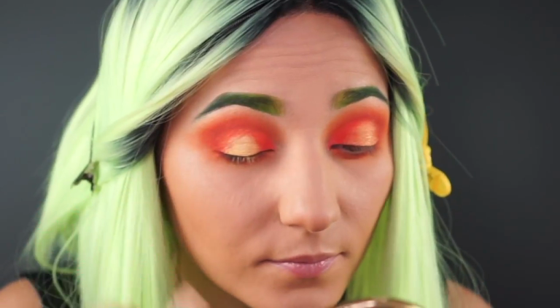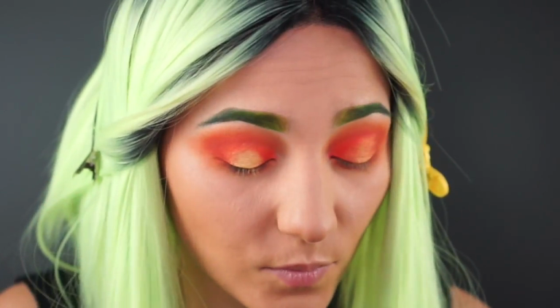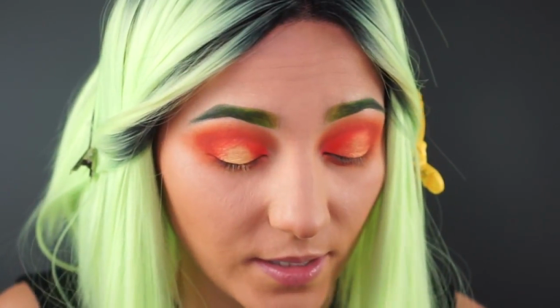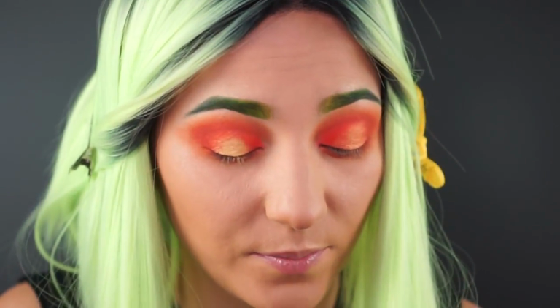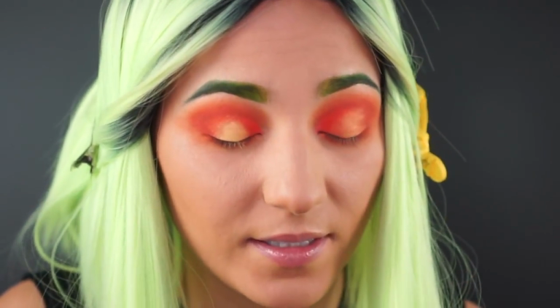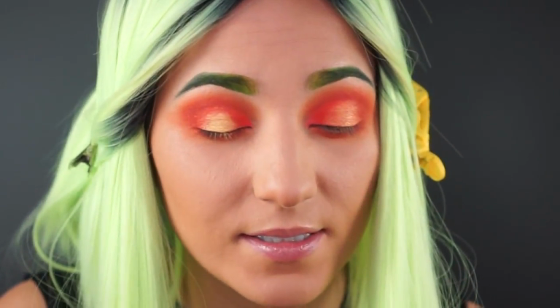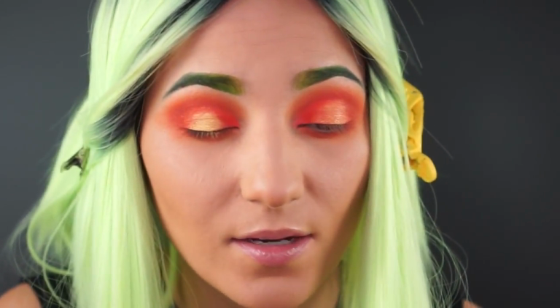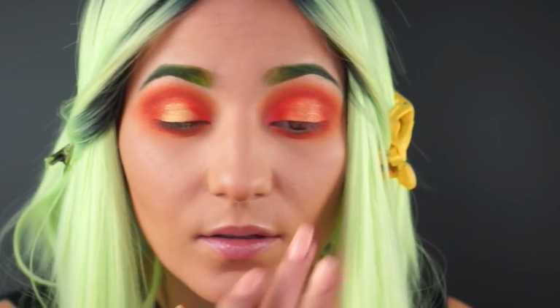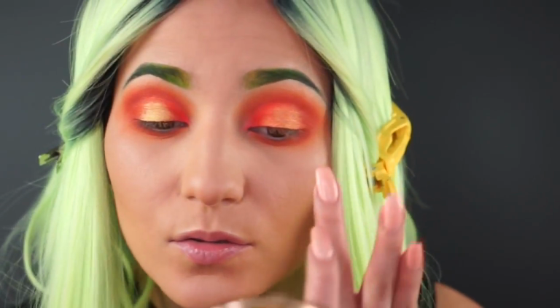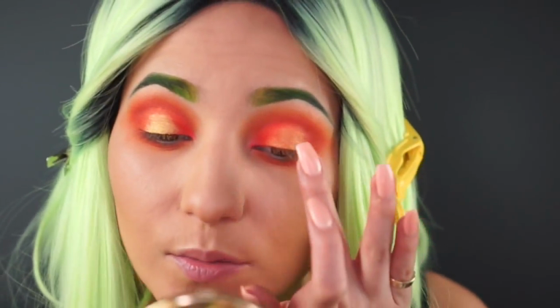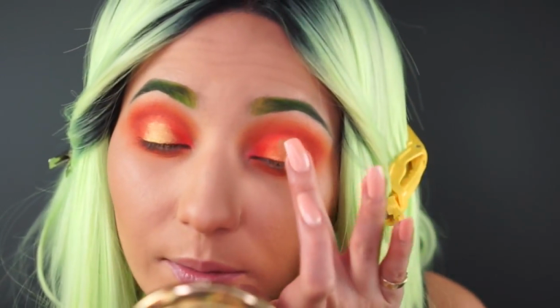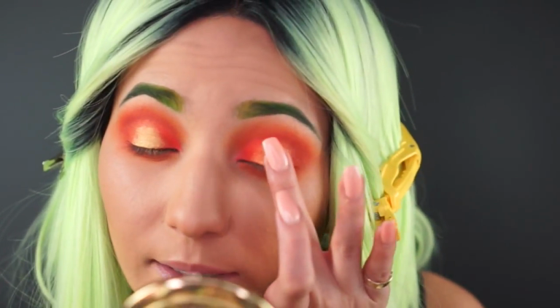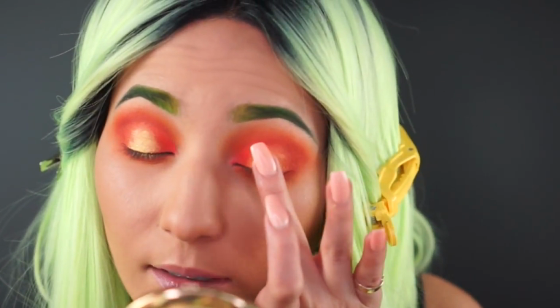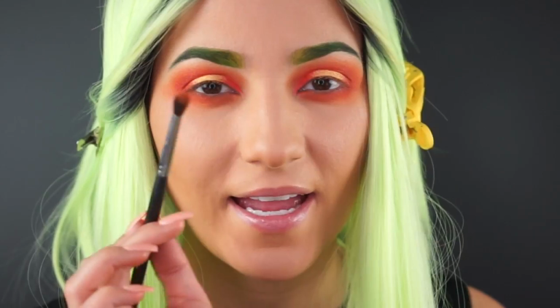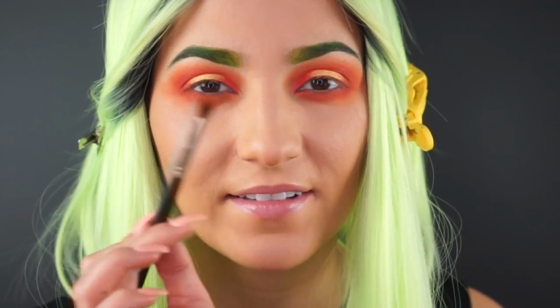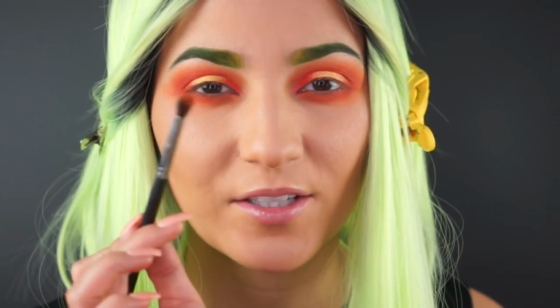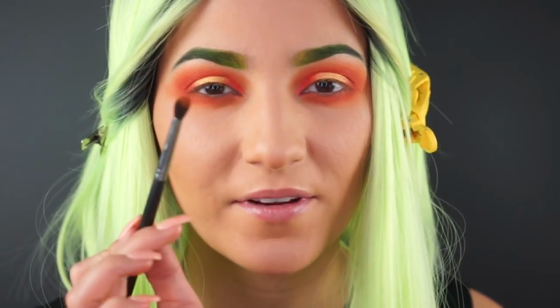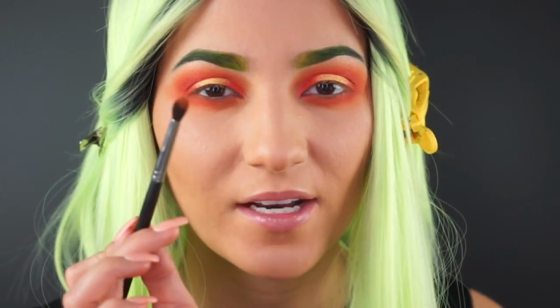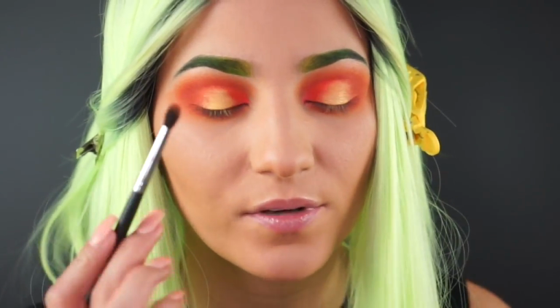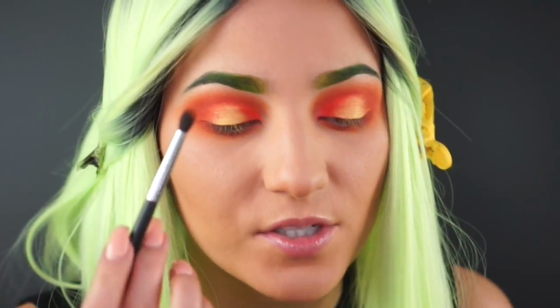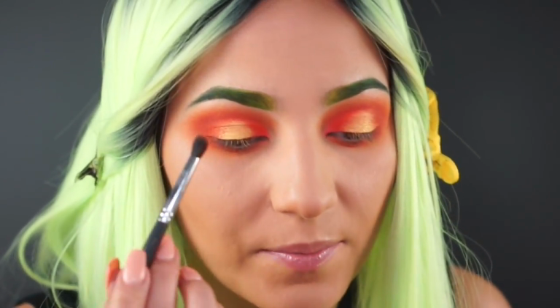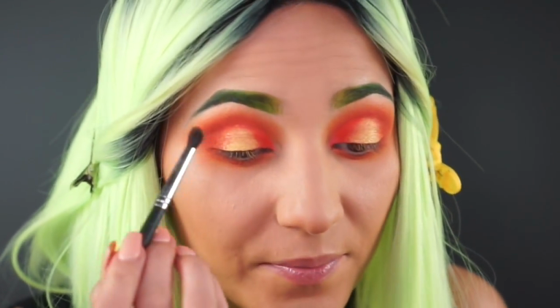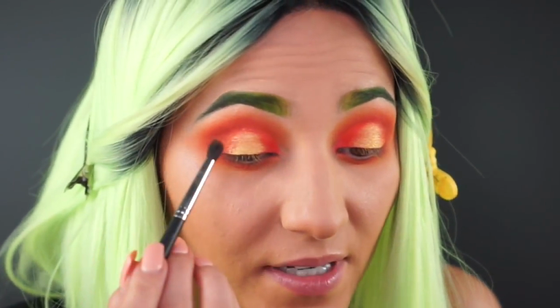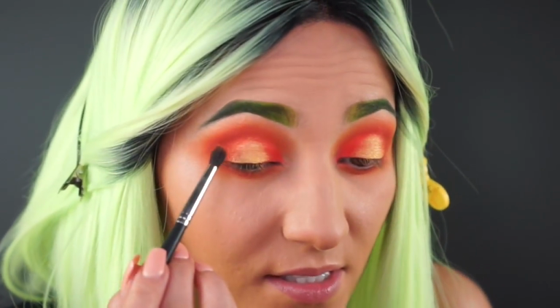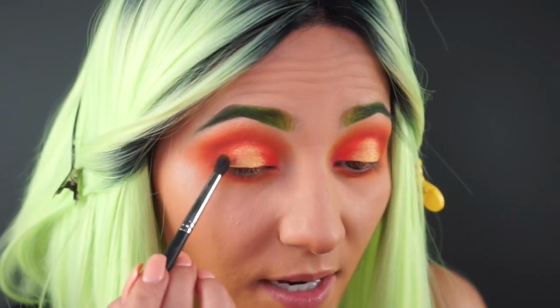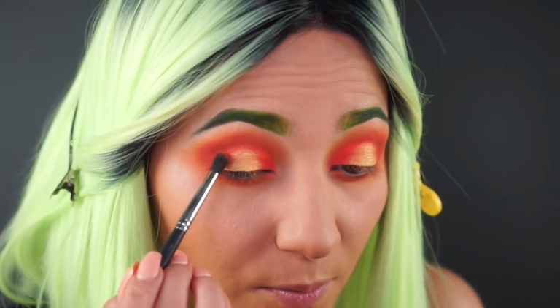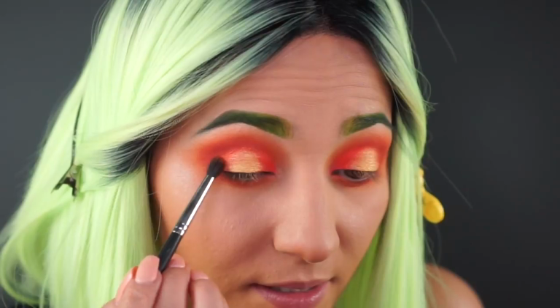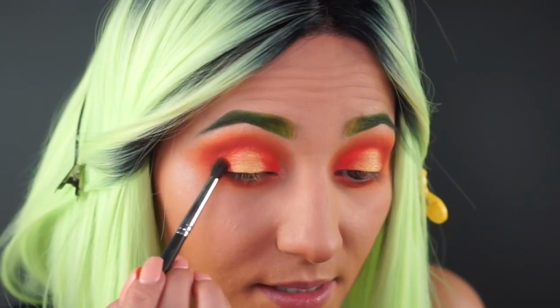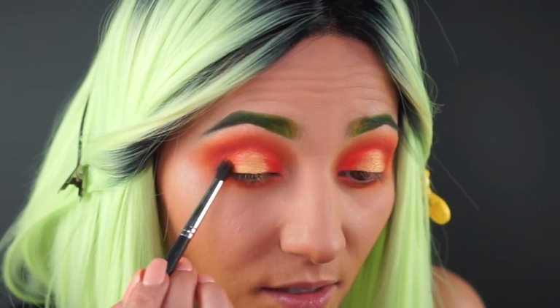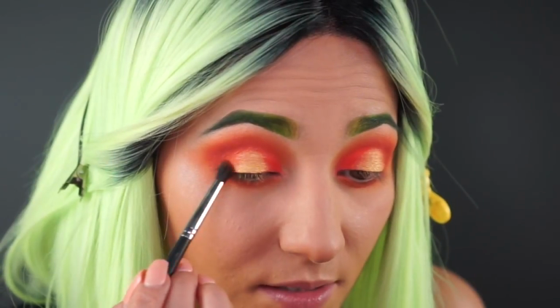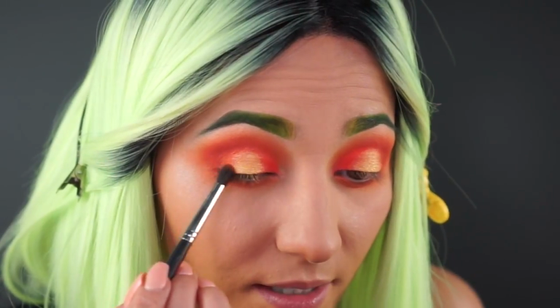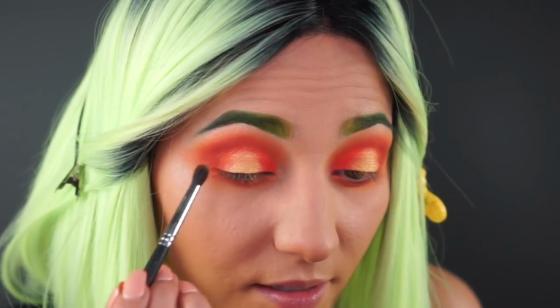We're going to blend this out — I have a little bit of that orange on my brush to help blend this all together.